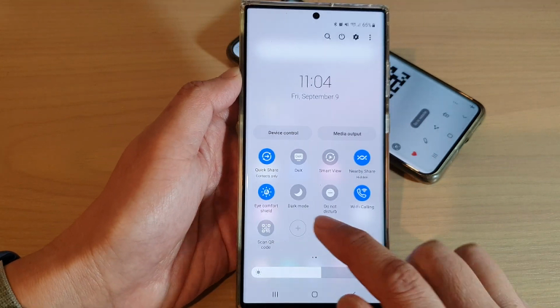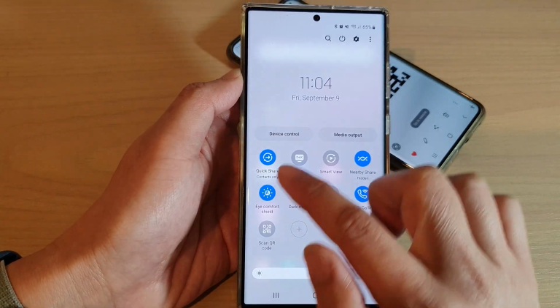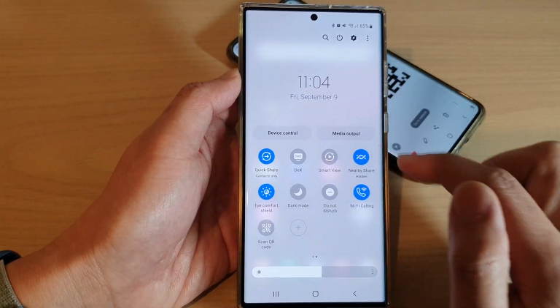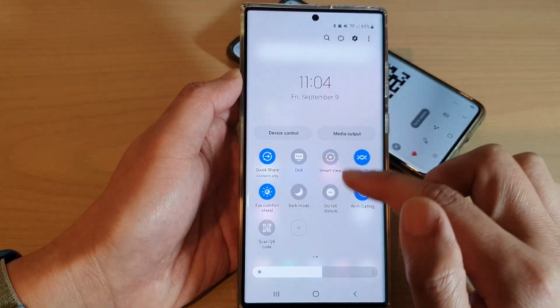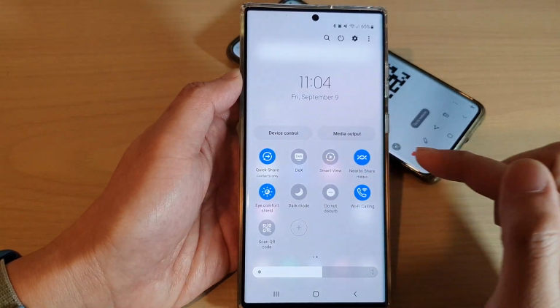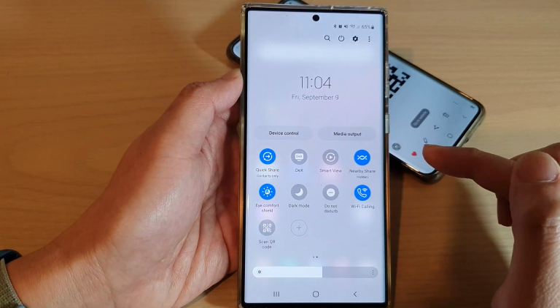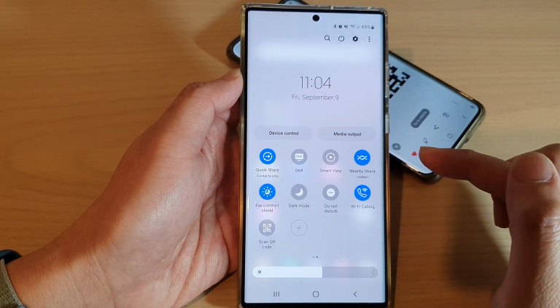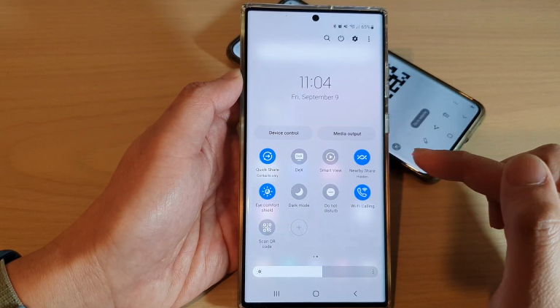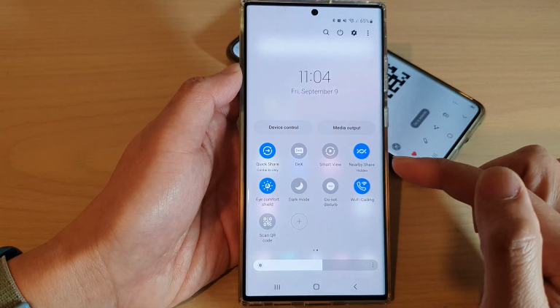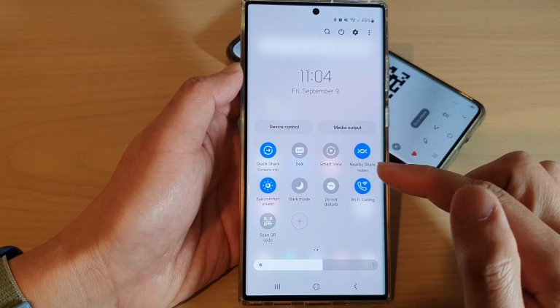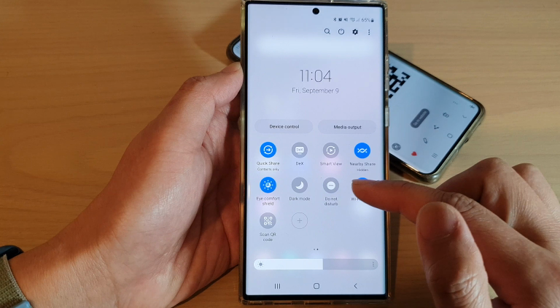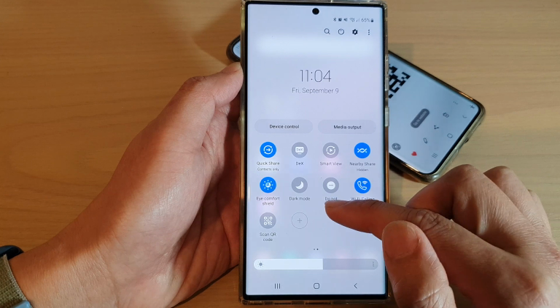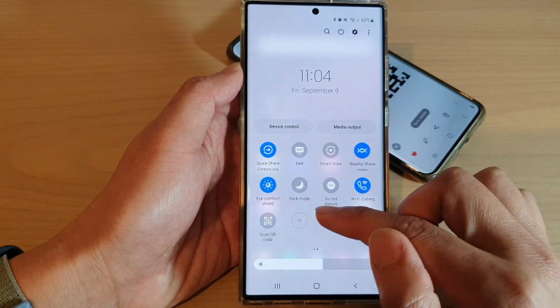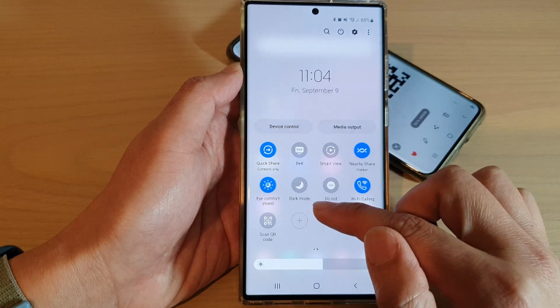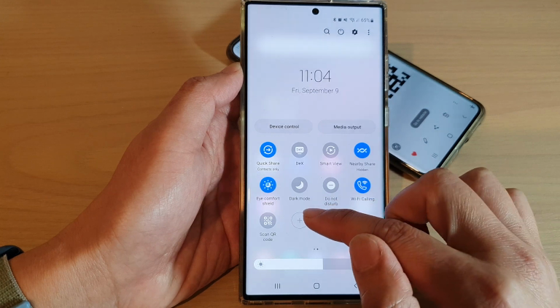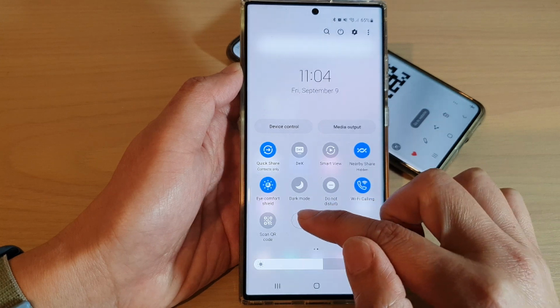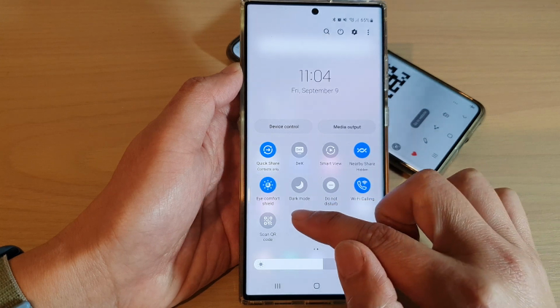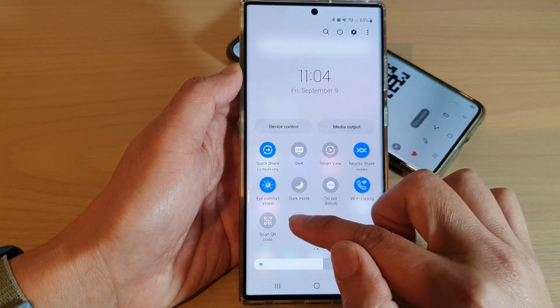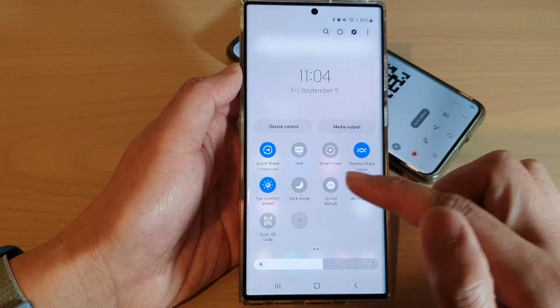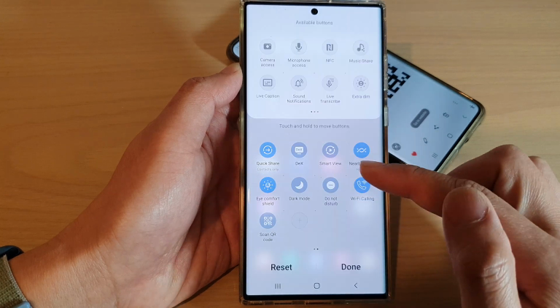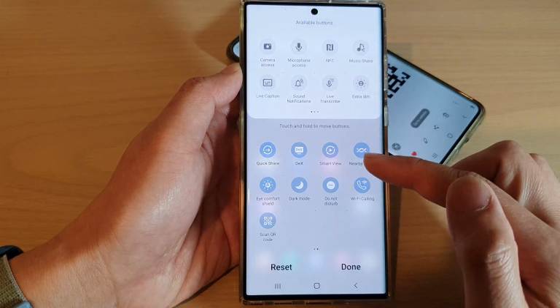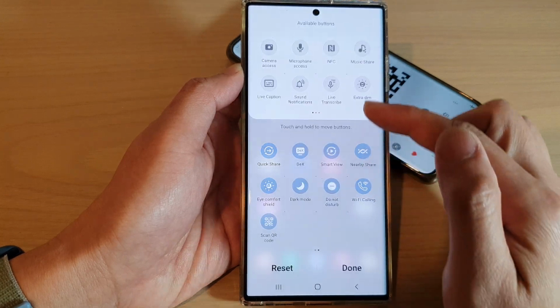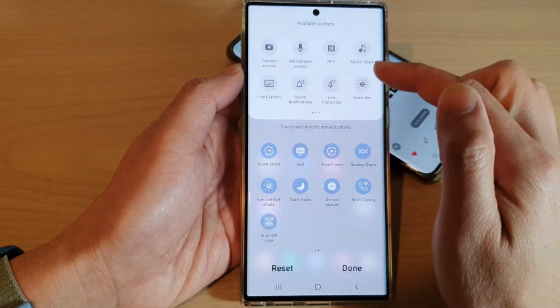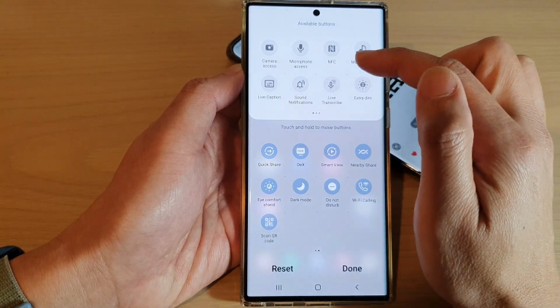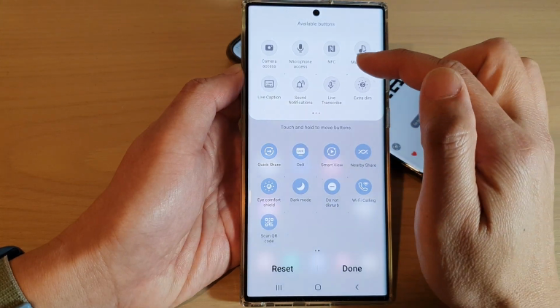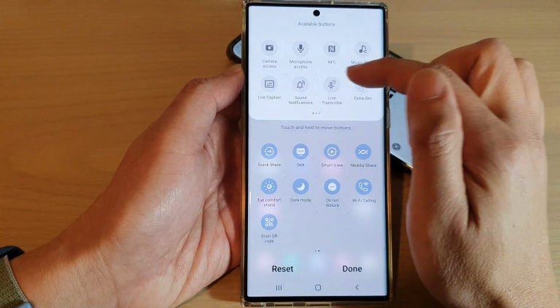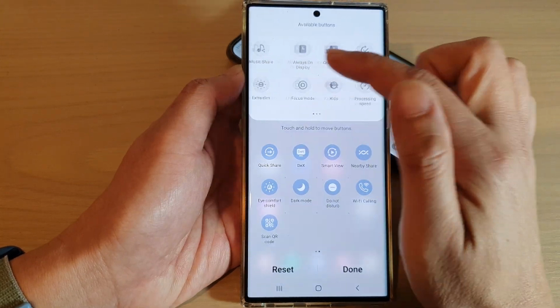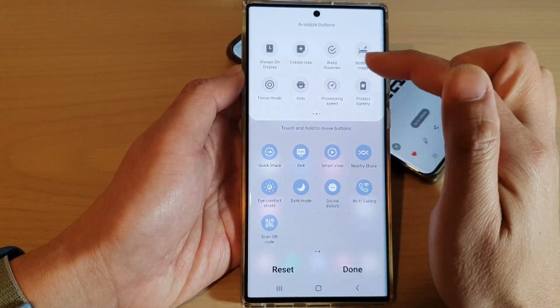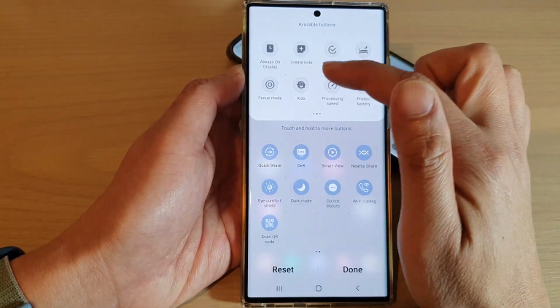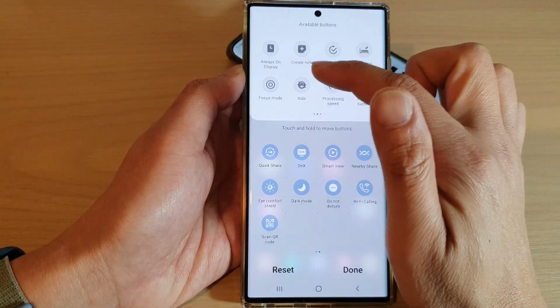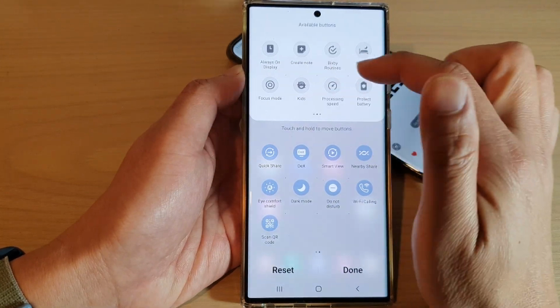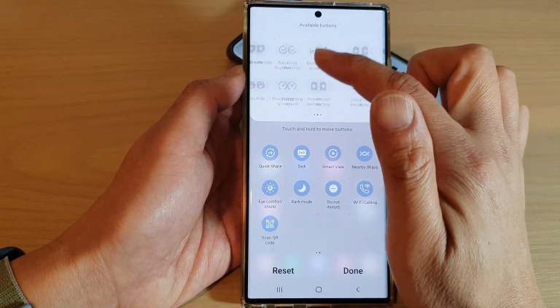If it is not in the quick settings panel, you can tap on the add button to add it in from the list at the top.